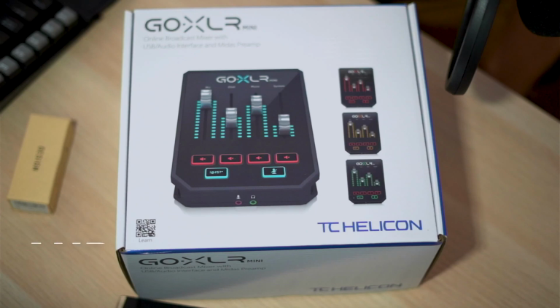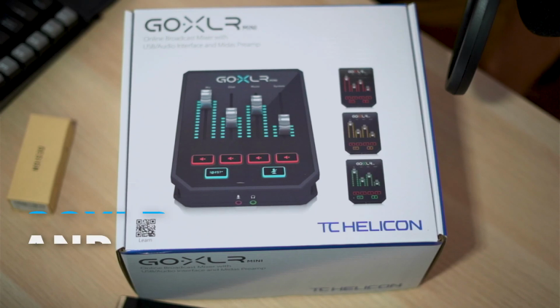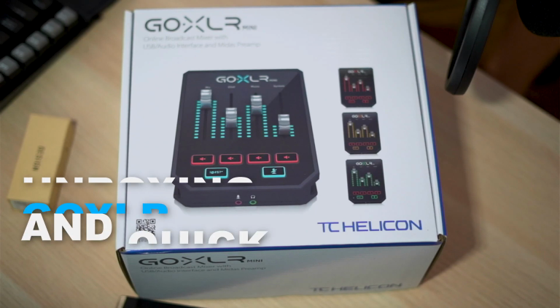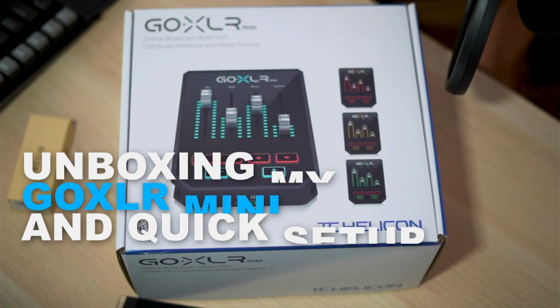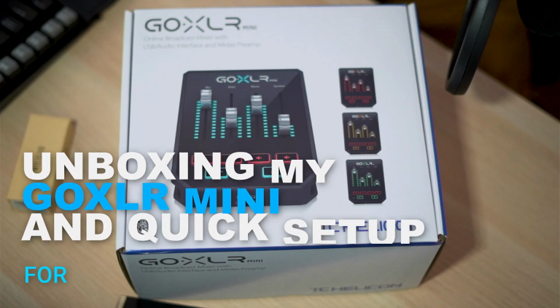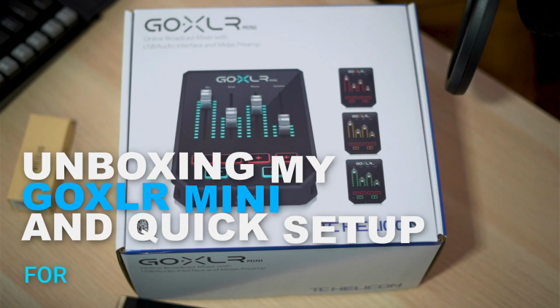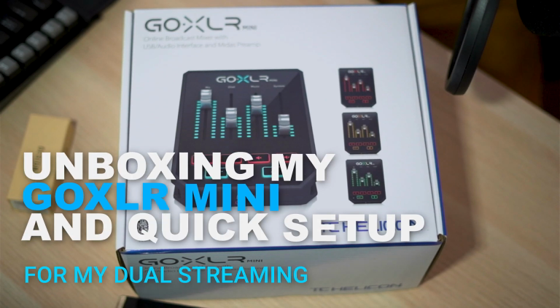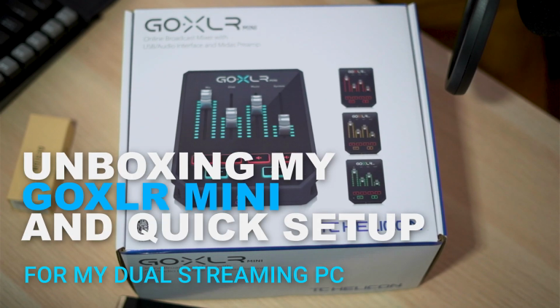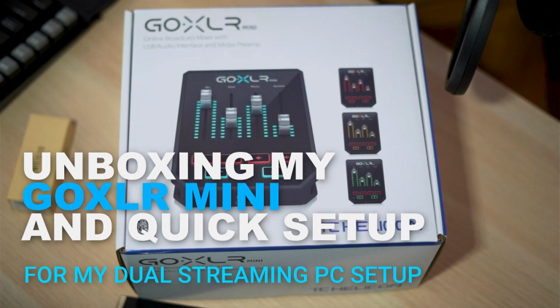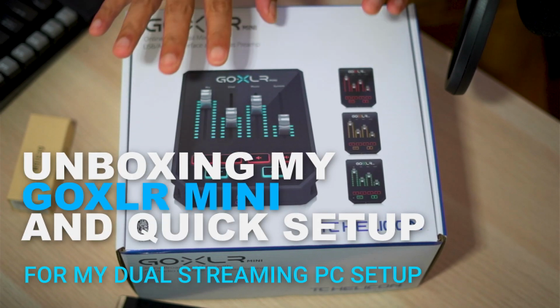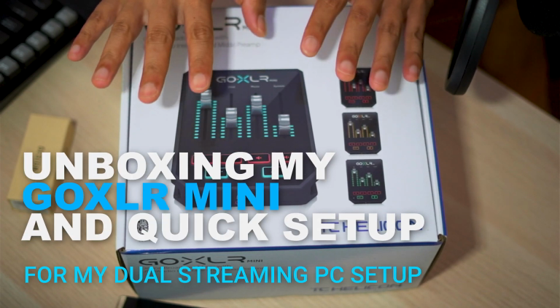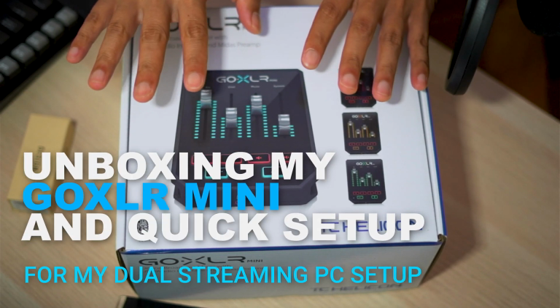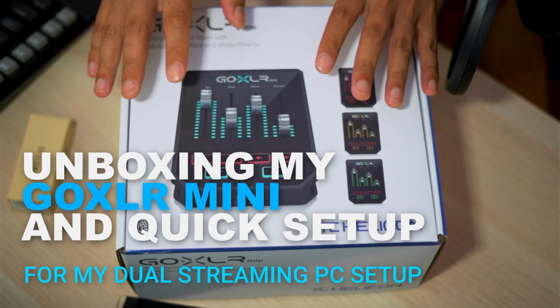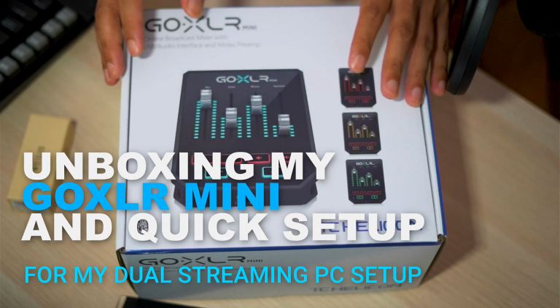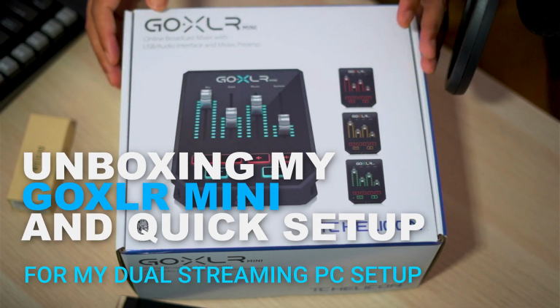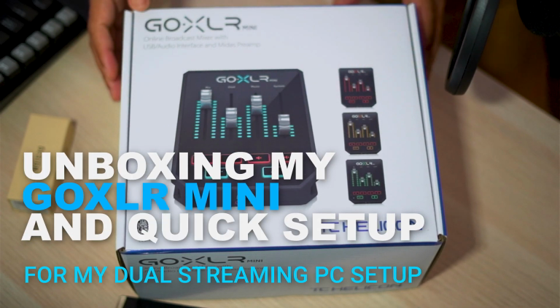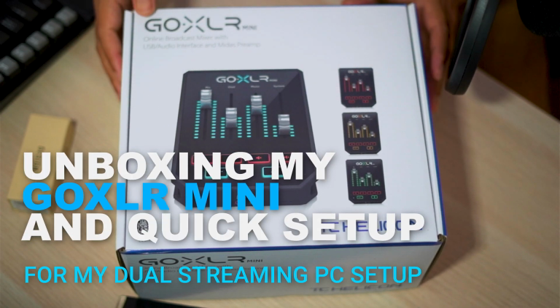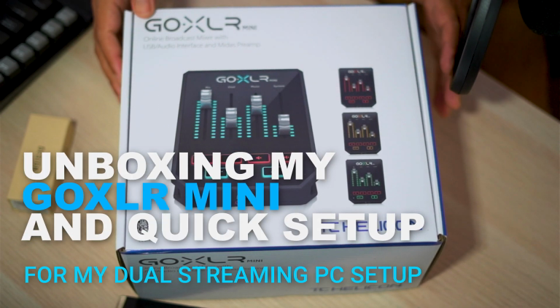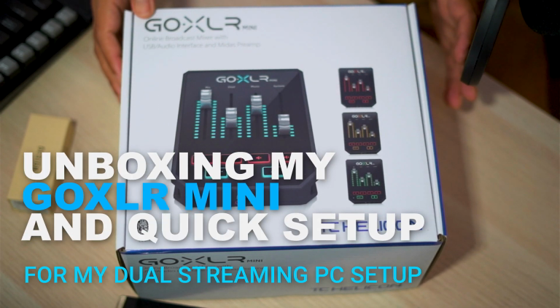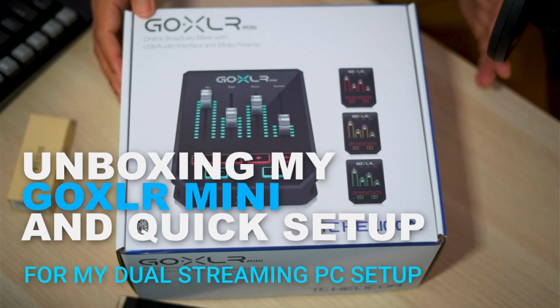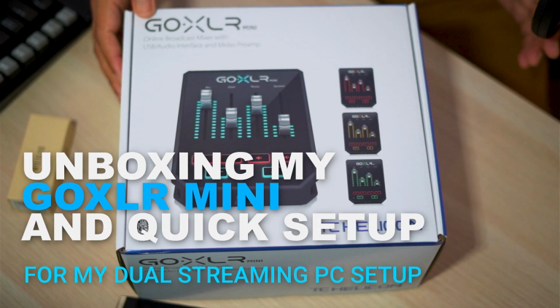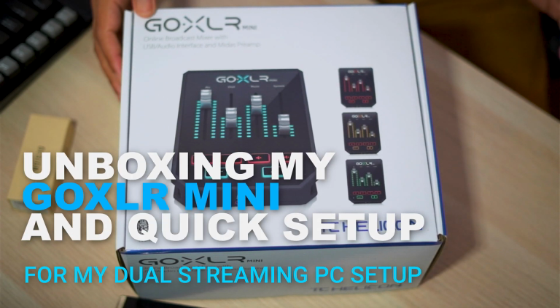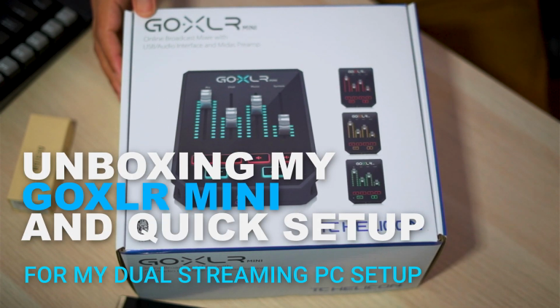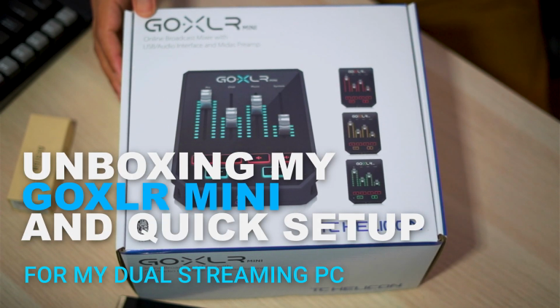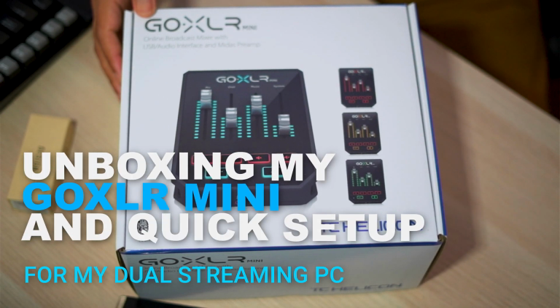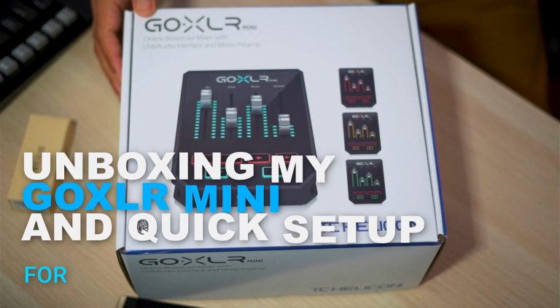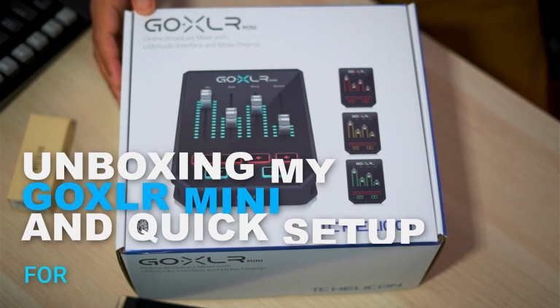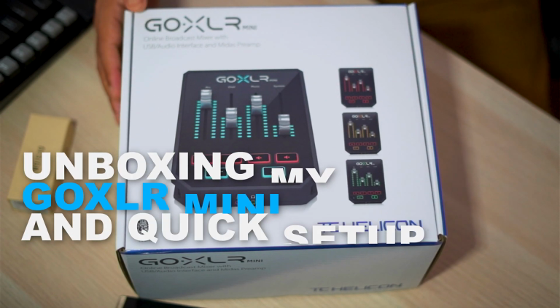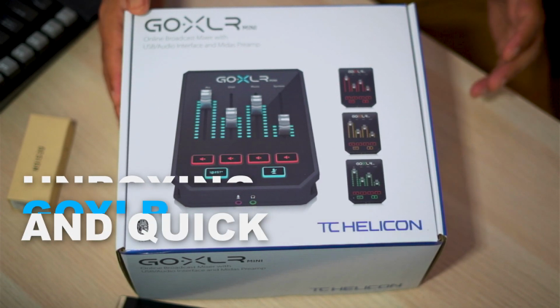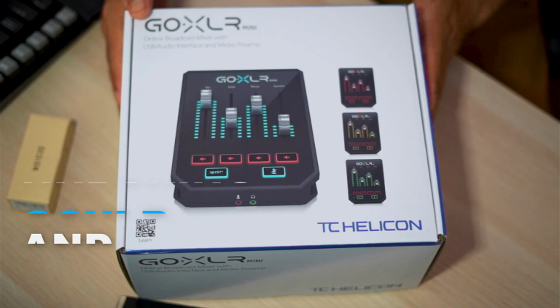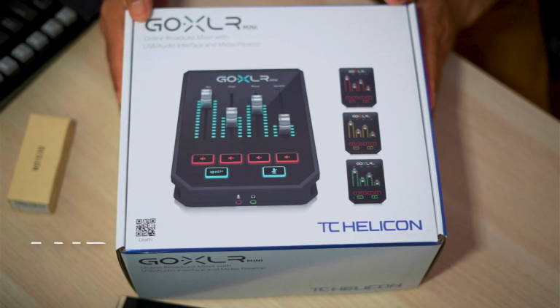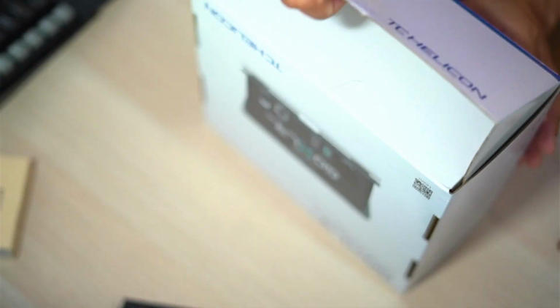Hello everyone, today we're gonna be unboxing my GoXLR Mini and a quick setup for my dual streaming PC.